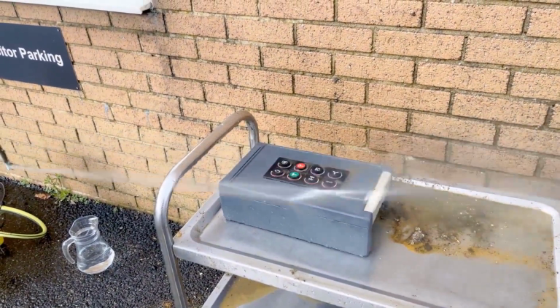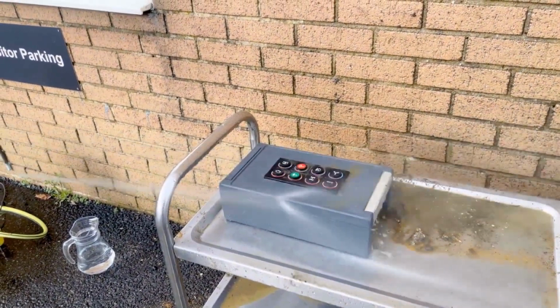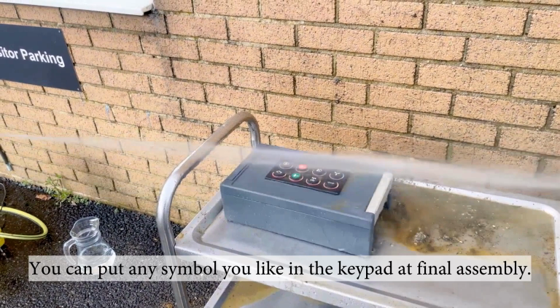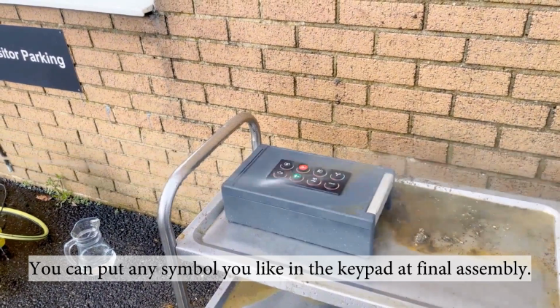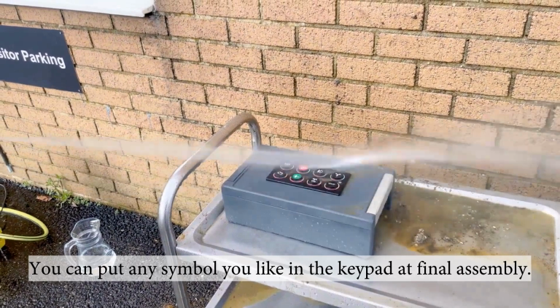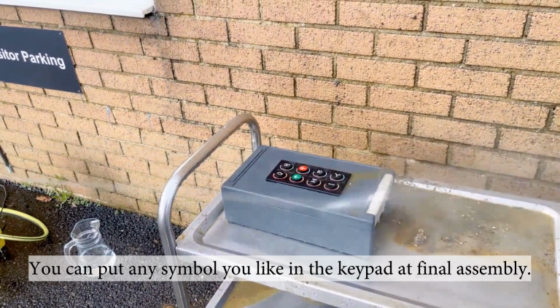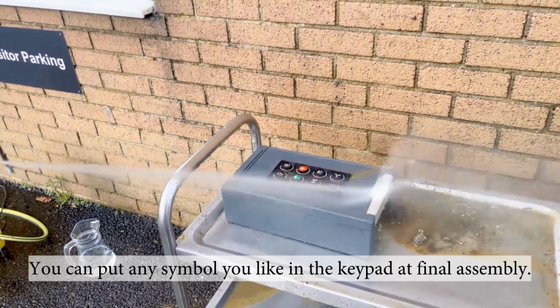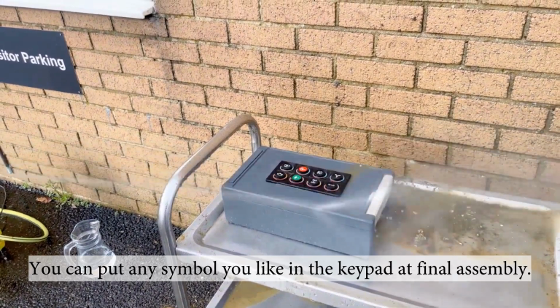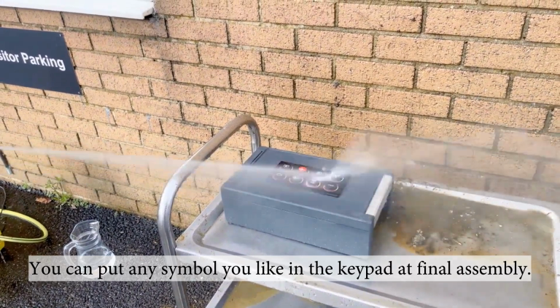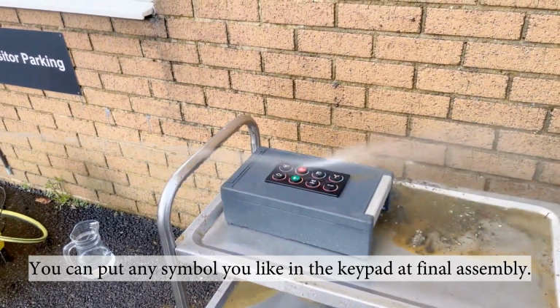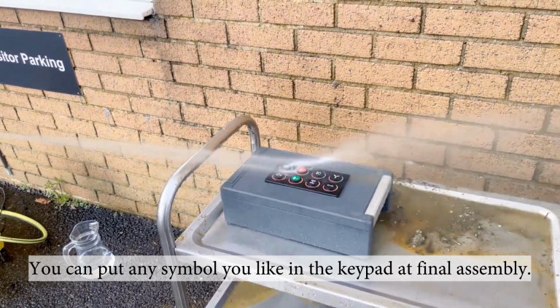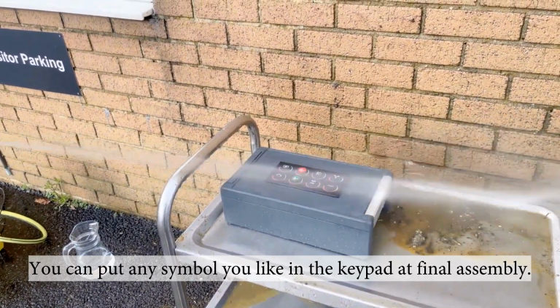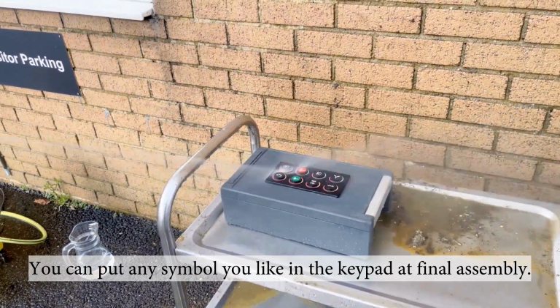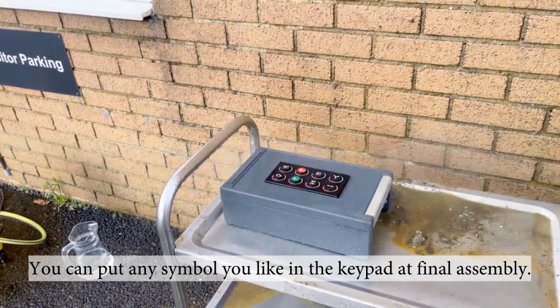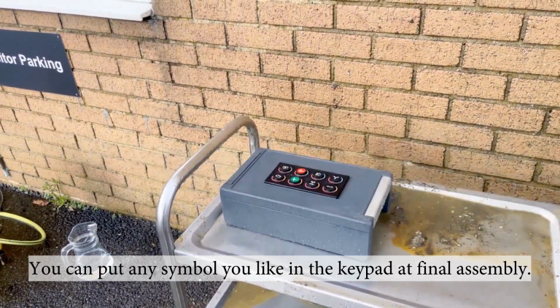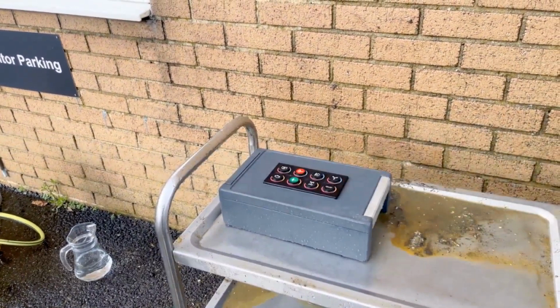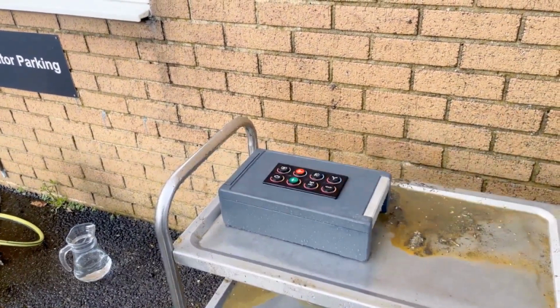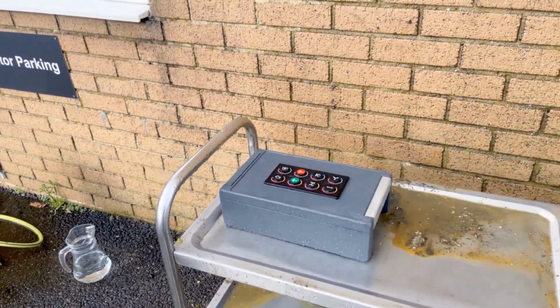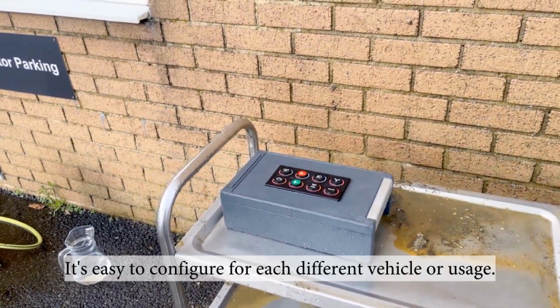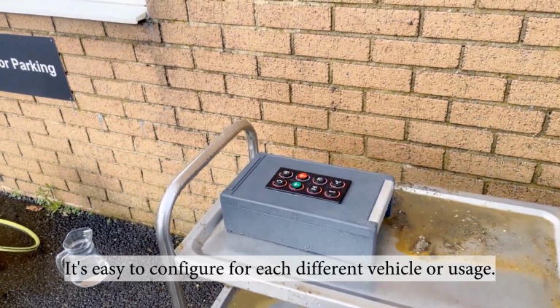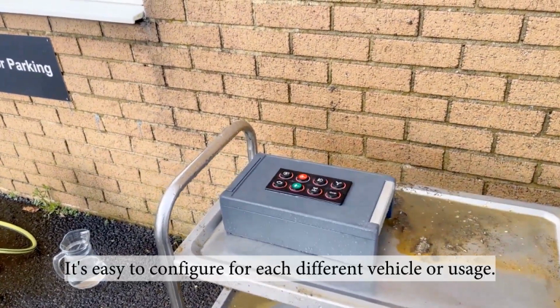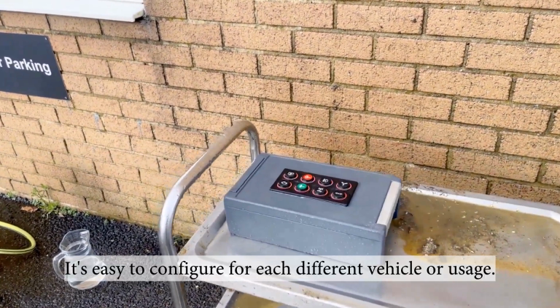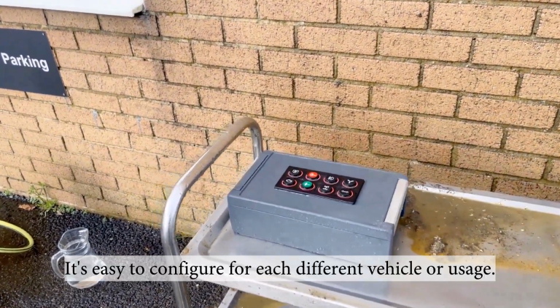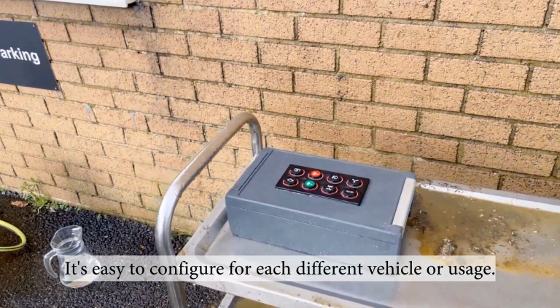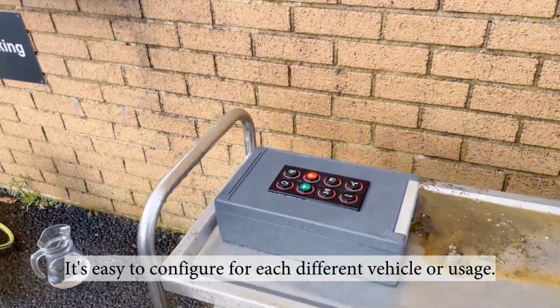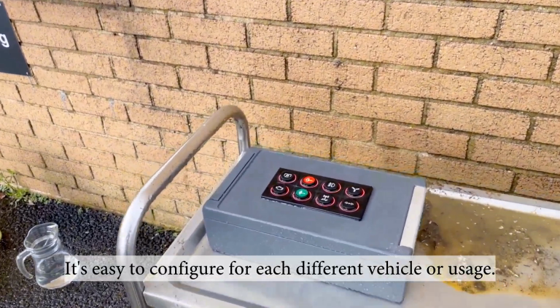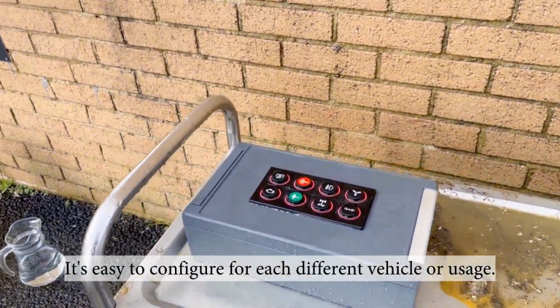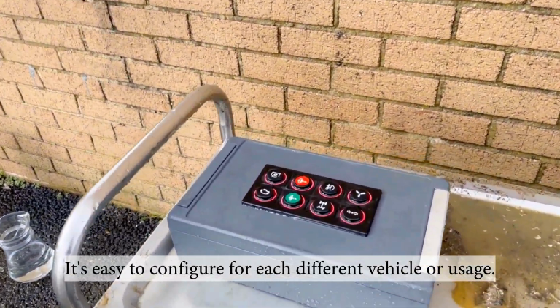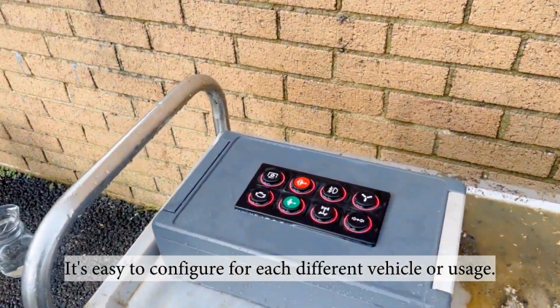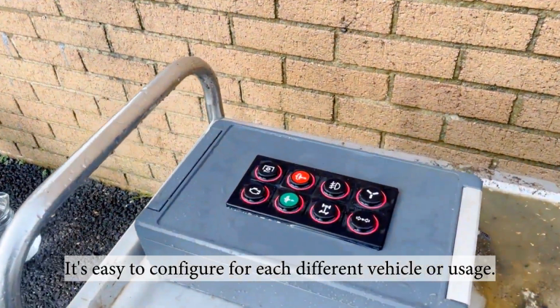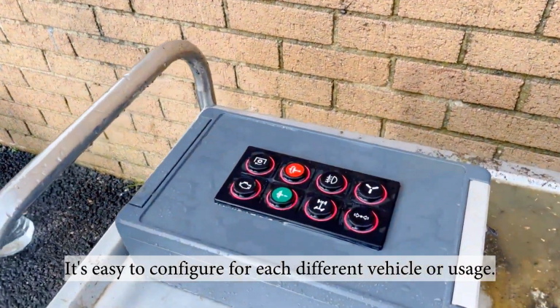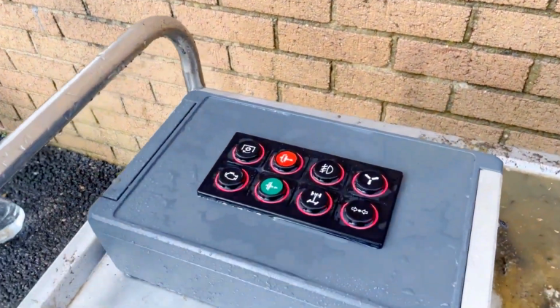You can put any symbol you like in the keypad at final assembly. It's easy to configure for each different vehicle or use.